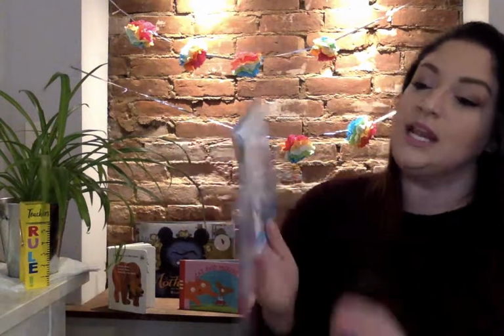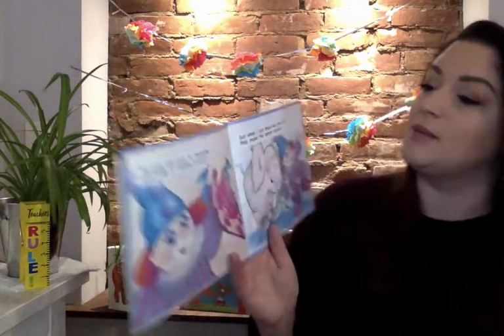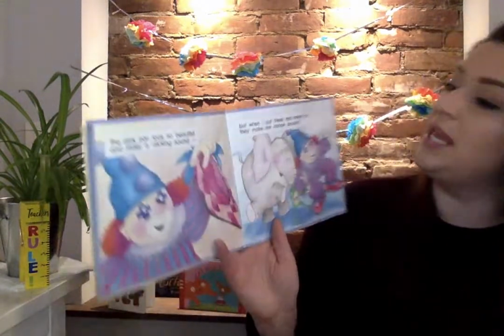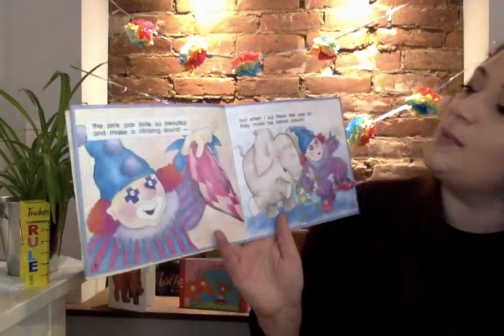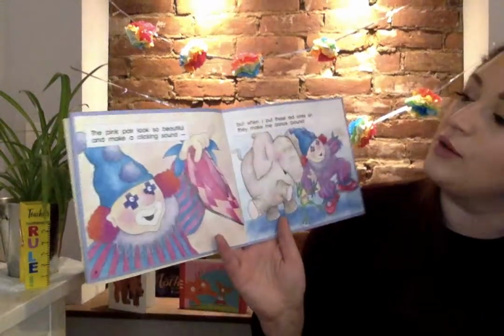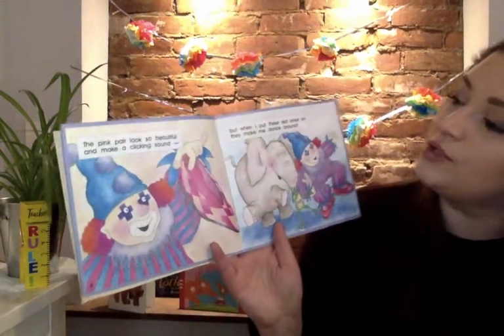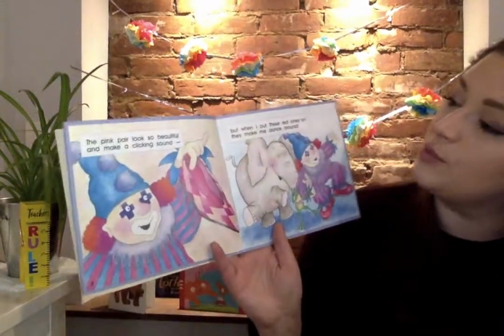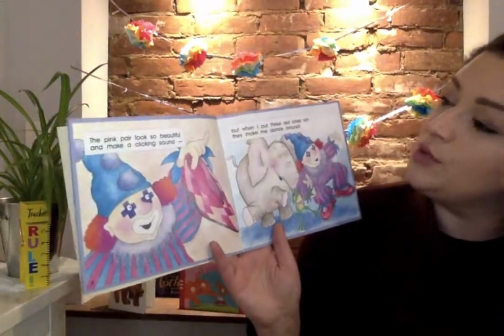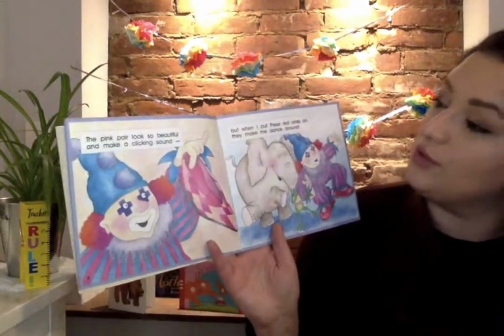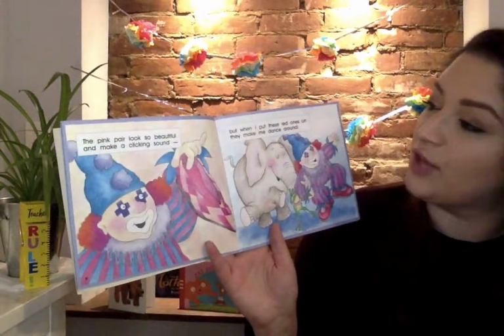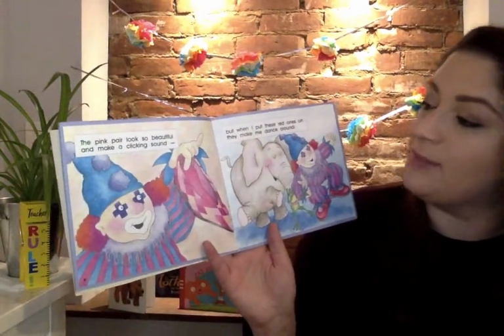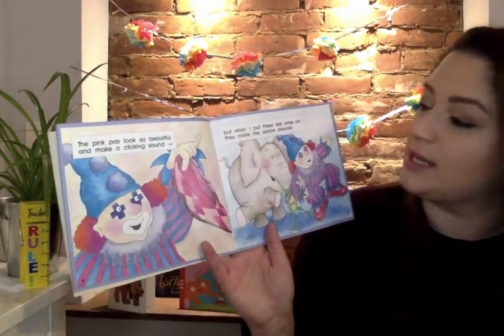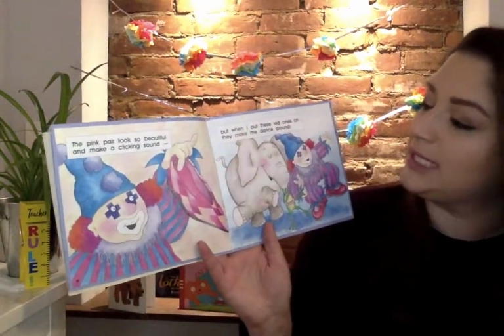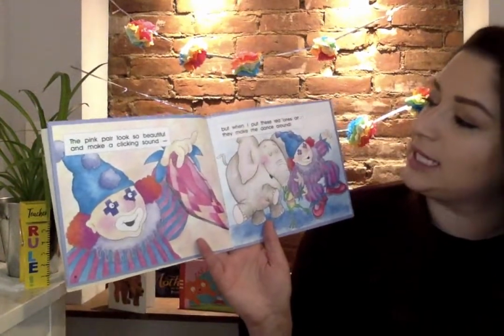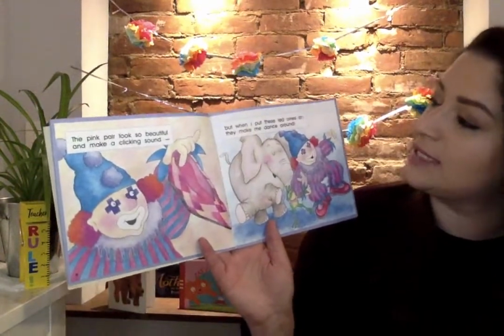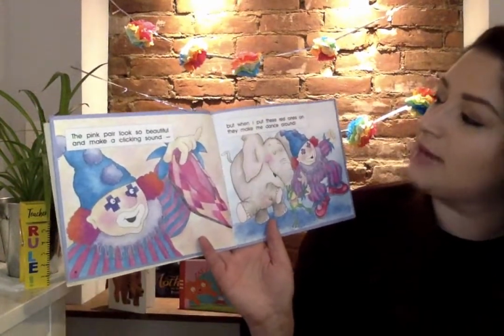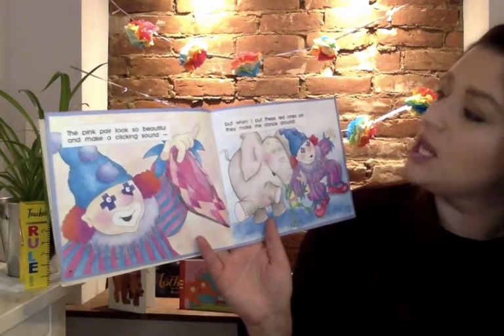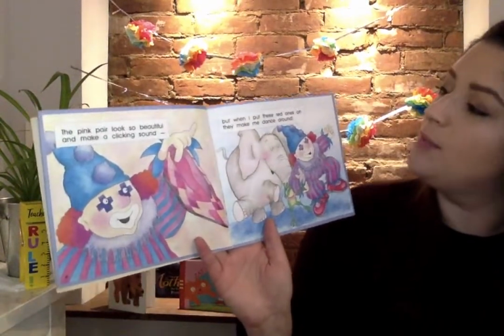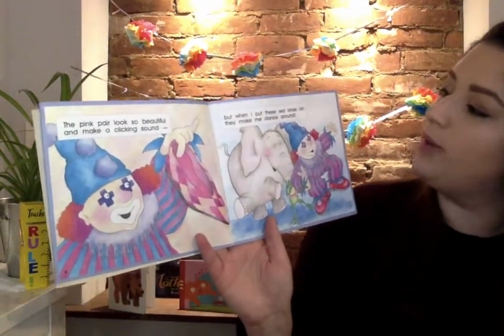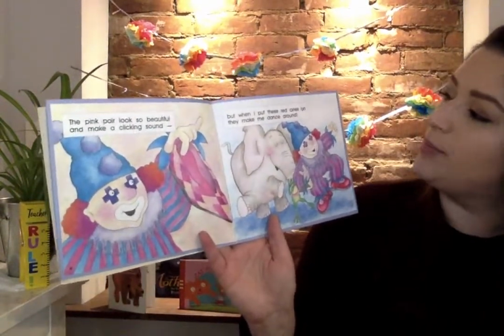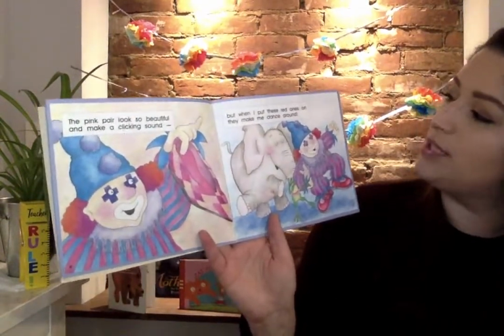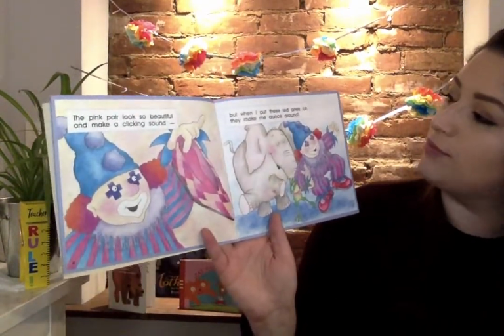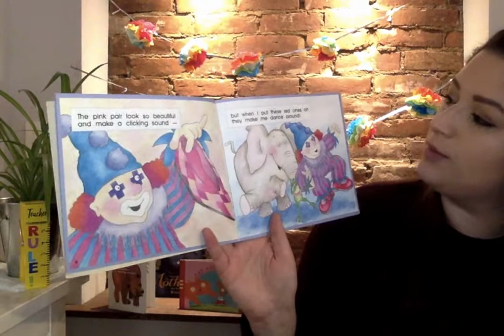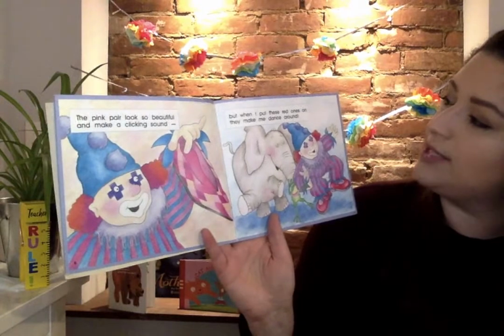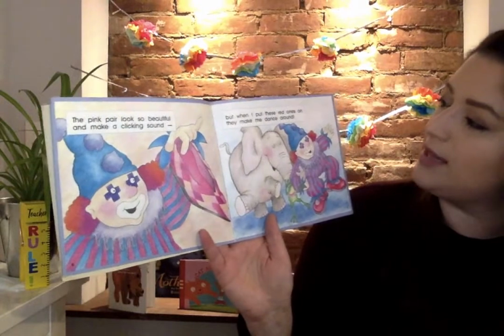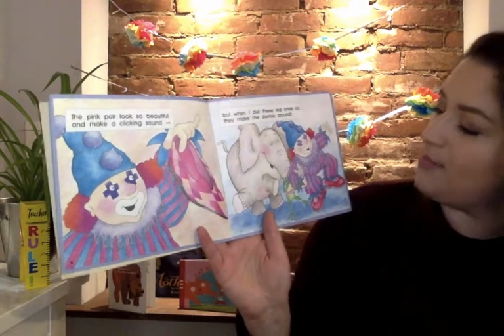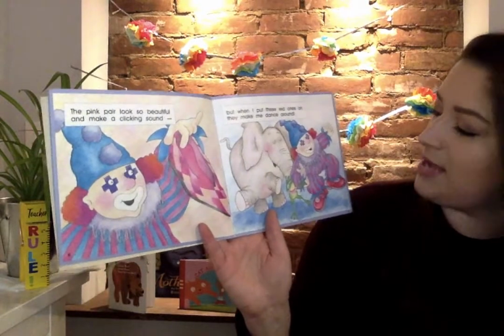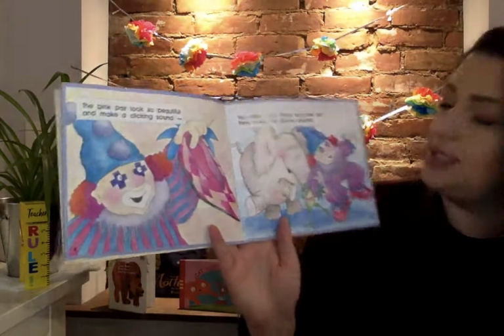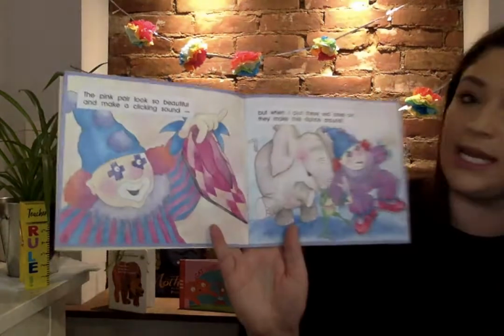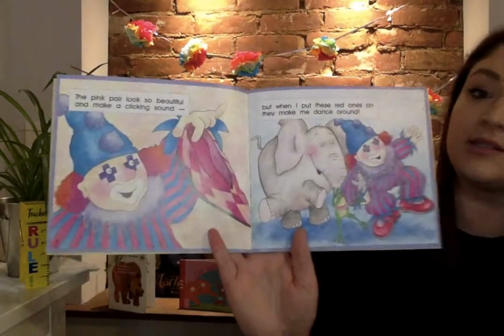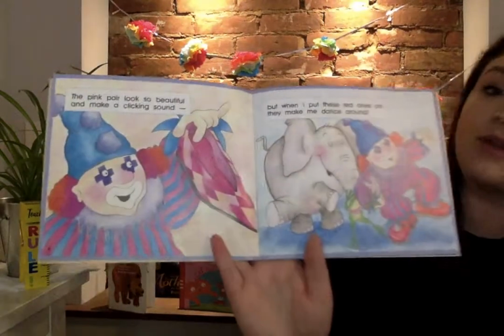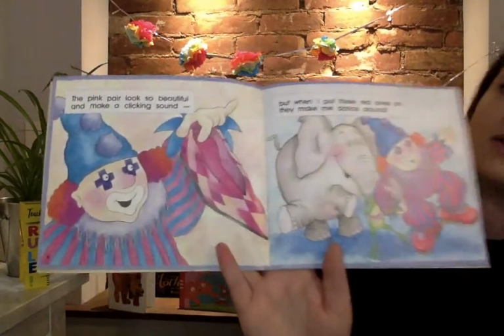The pink pair looks so beautiful and make a clicking sound, but when I put these red ones on they make me dance around.